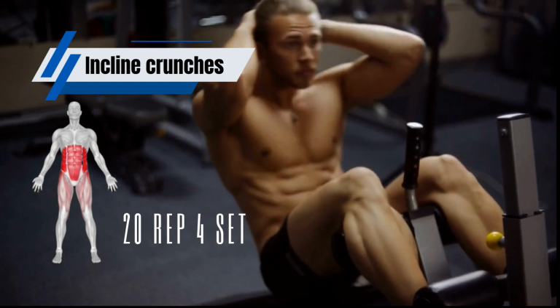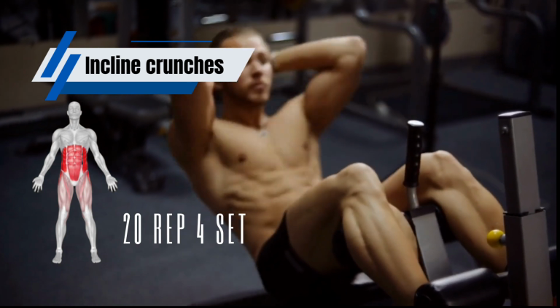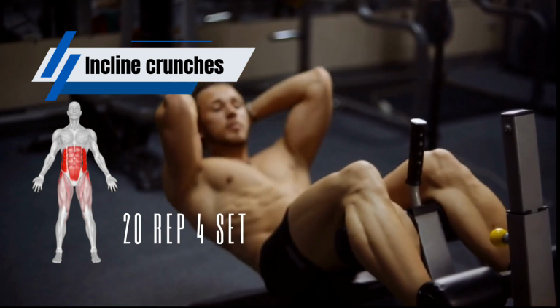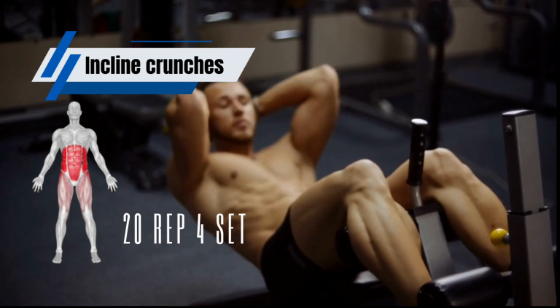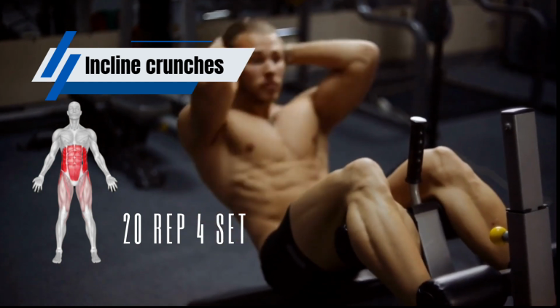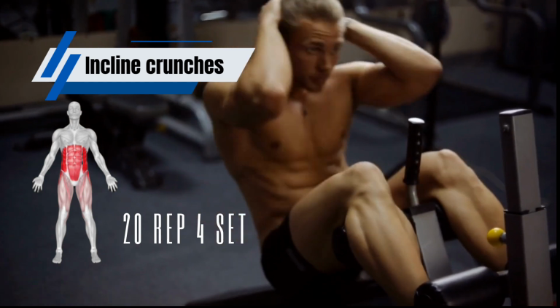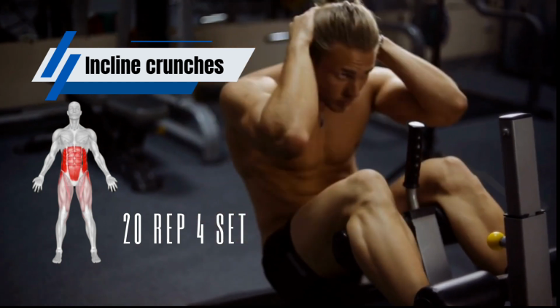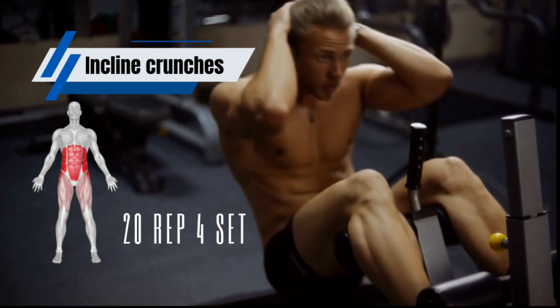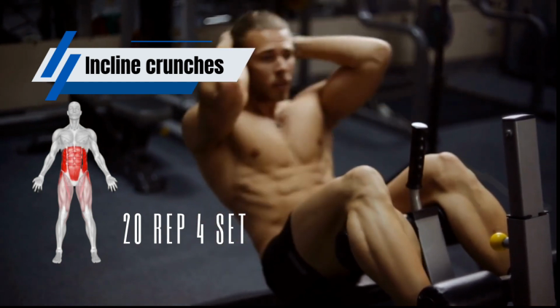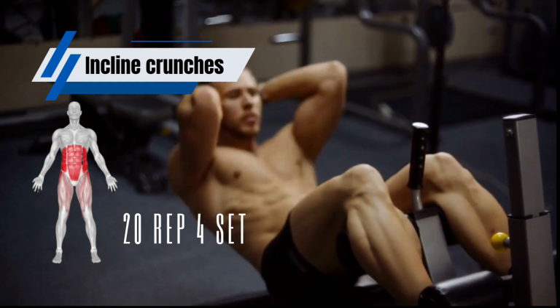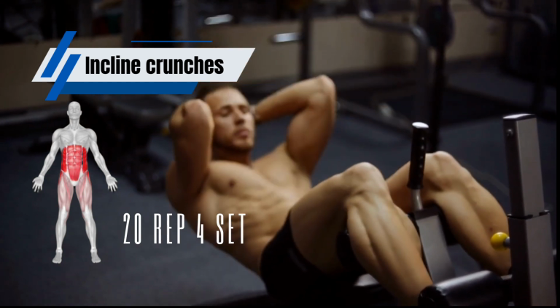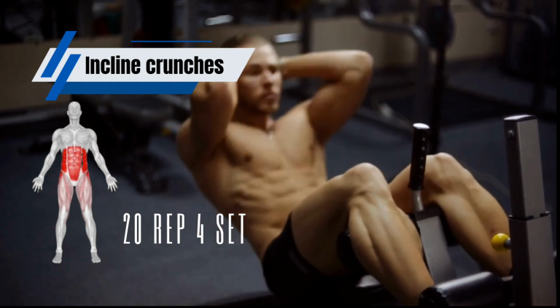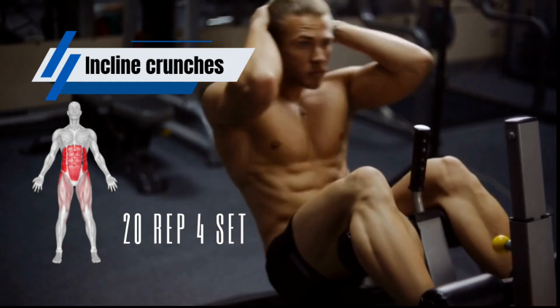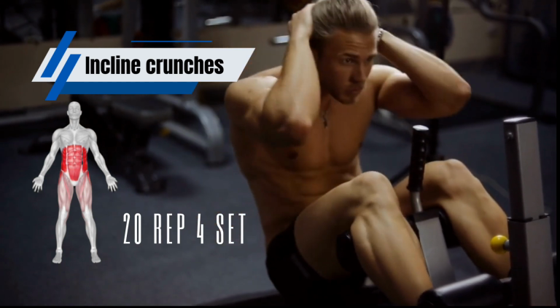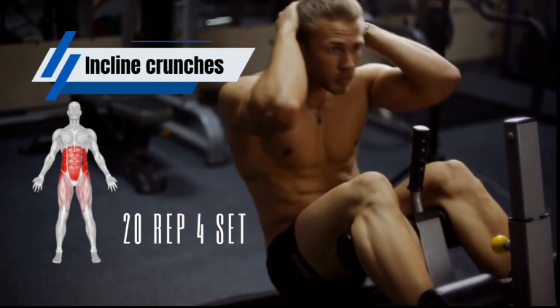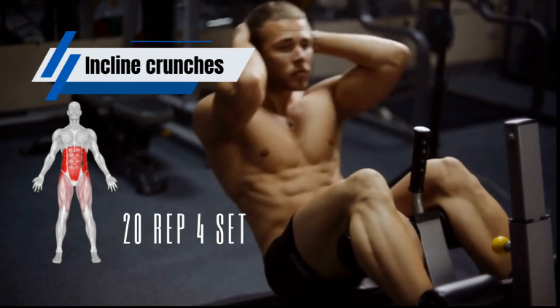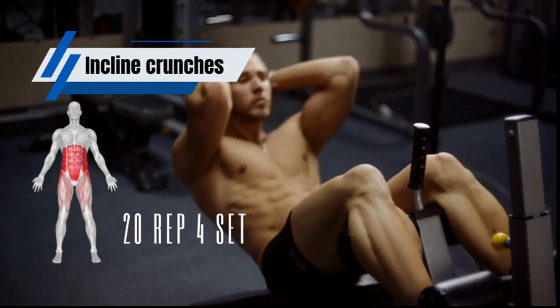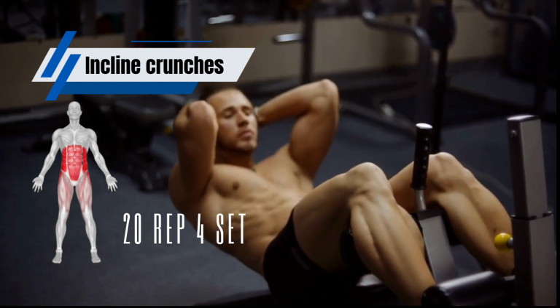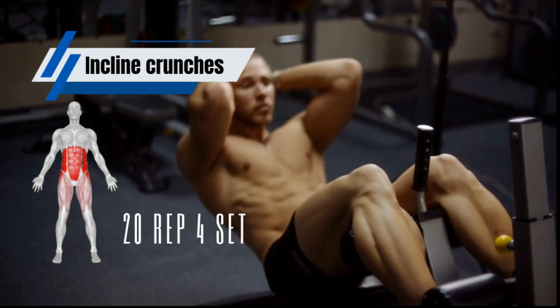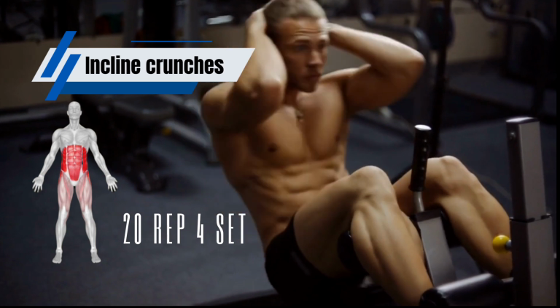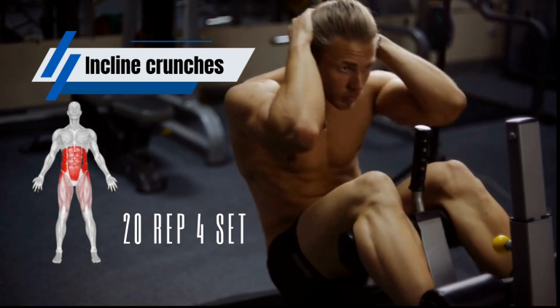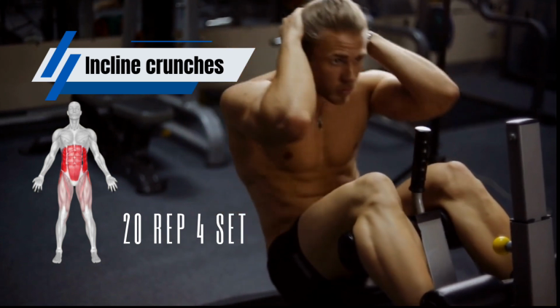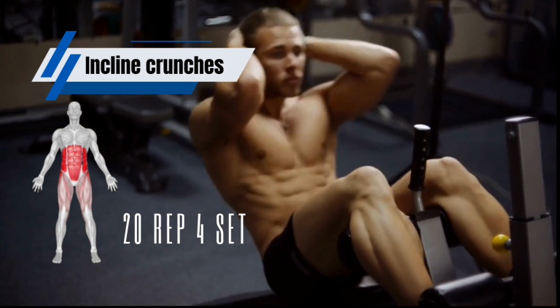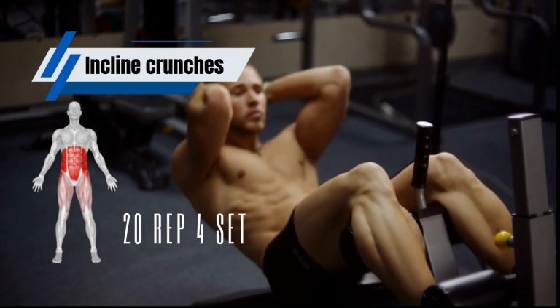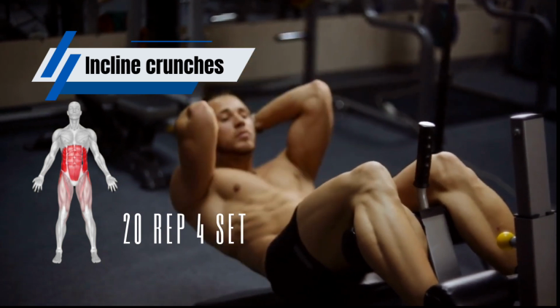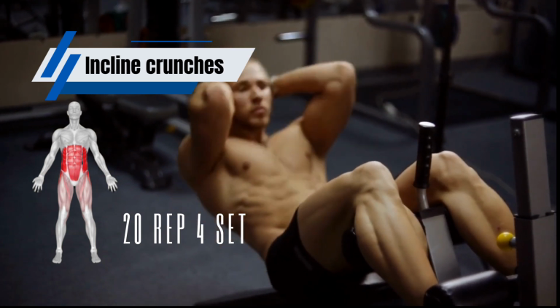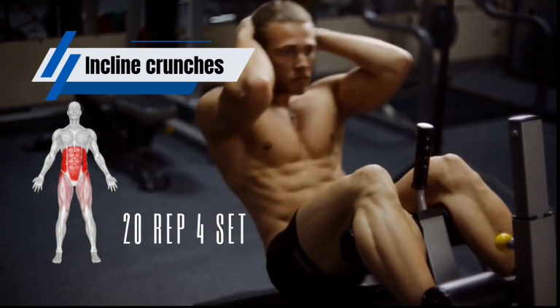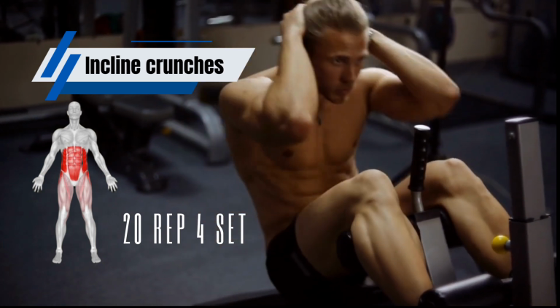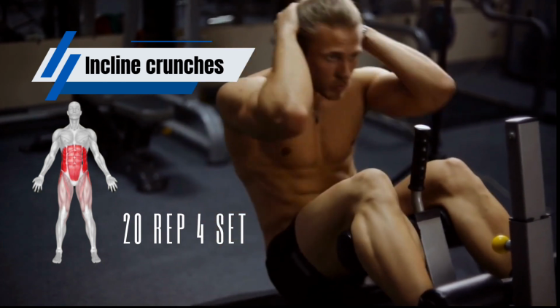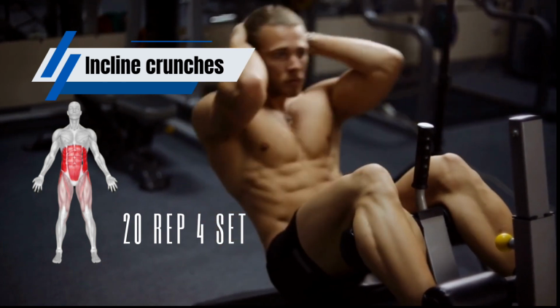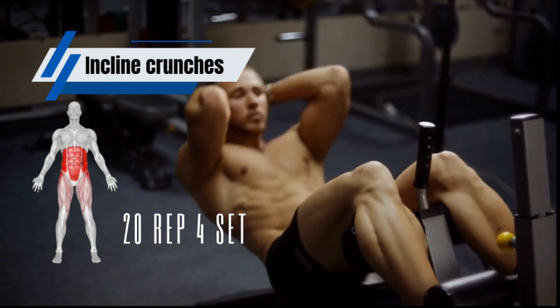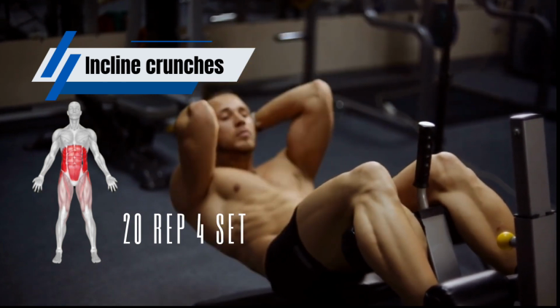Incline bench crunches are a variation of crunches that target your upper abs. To do an incline bench crunch, you will need an incline bench and a weight.